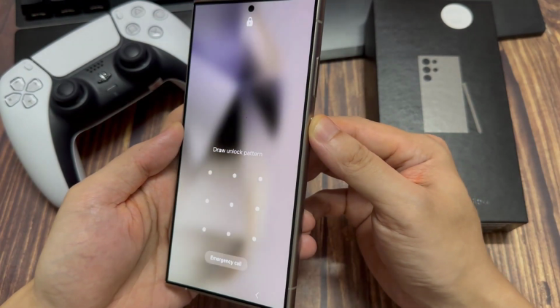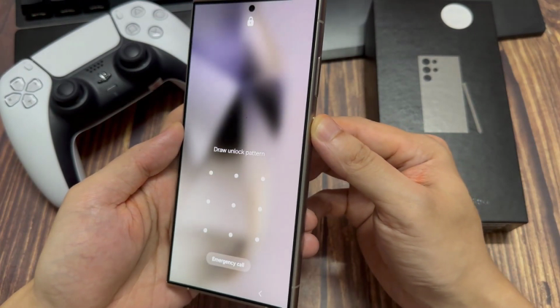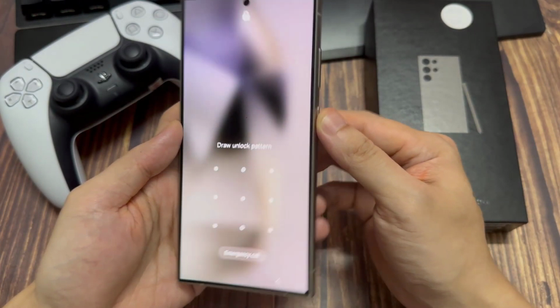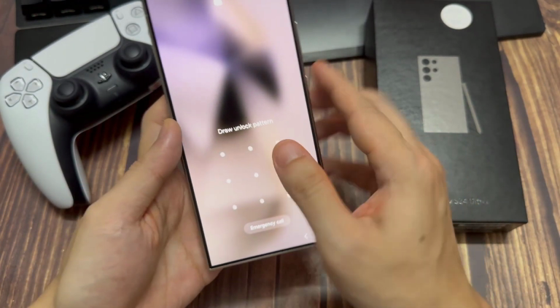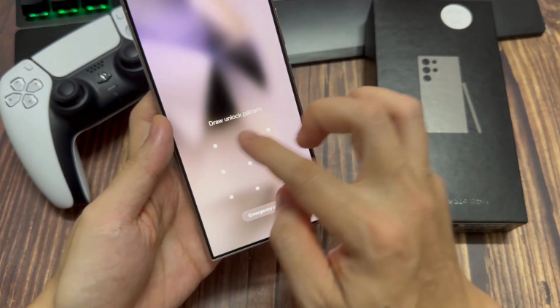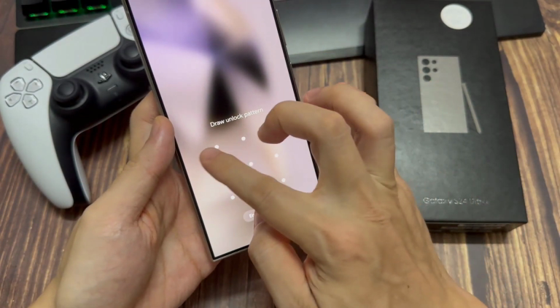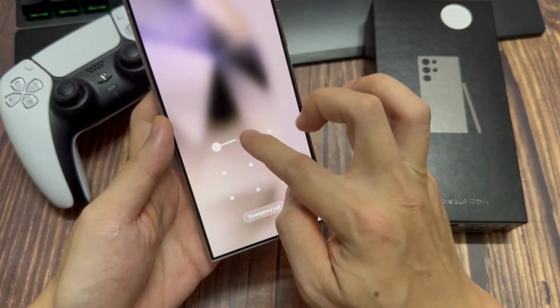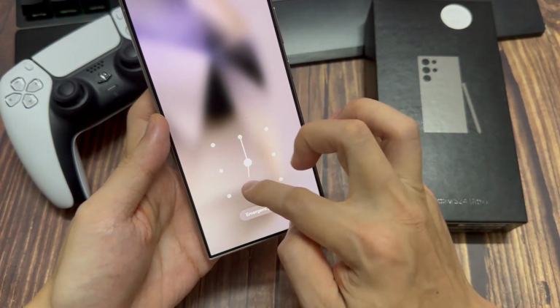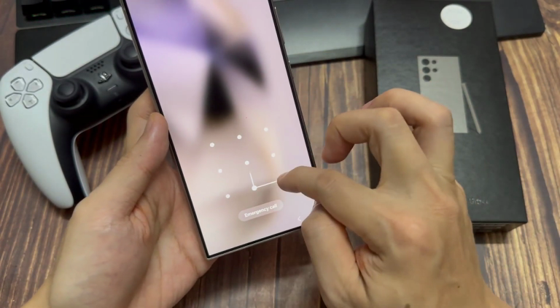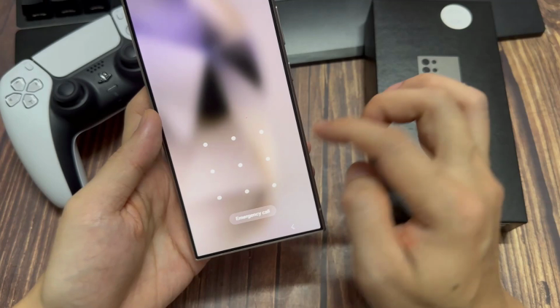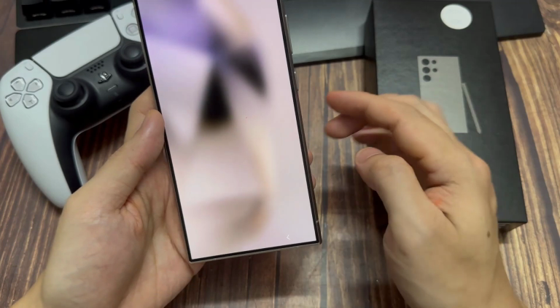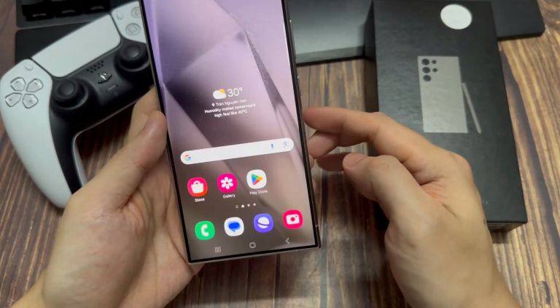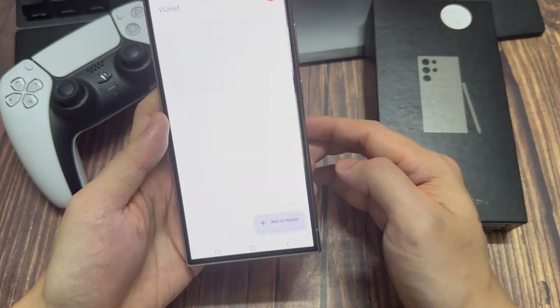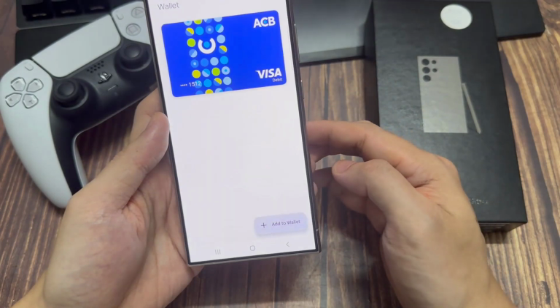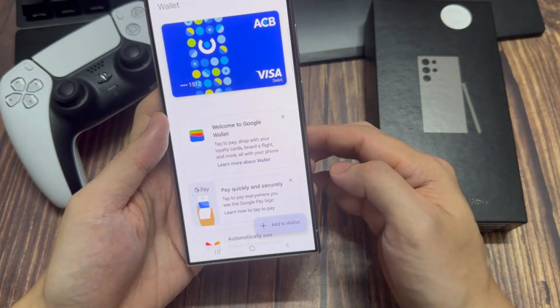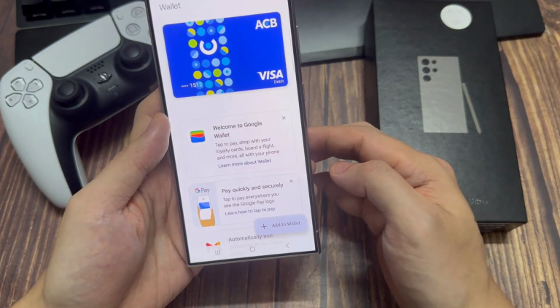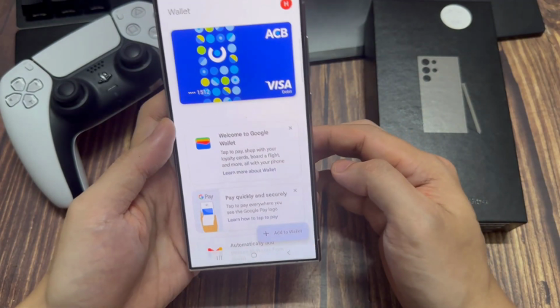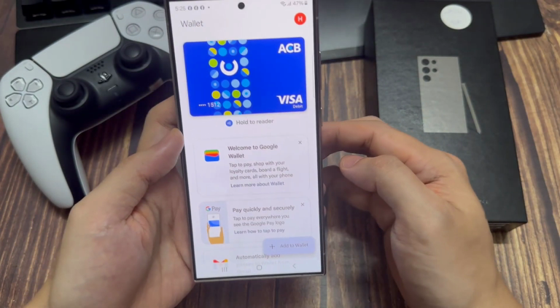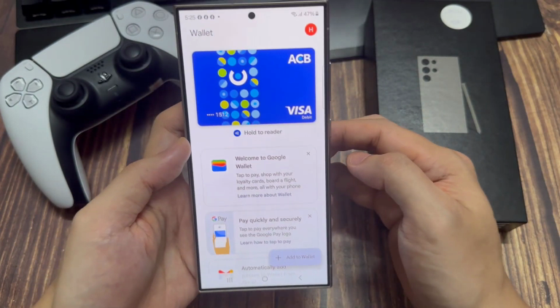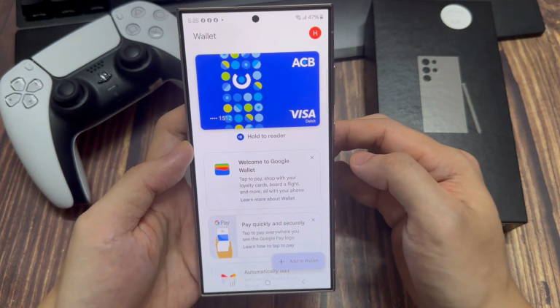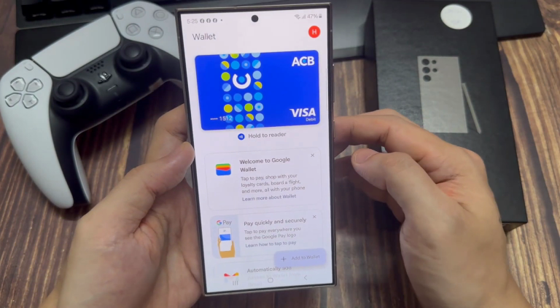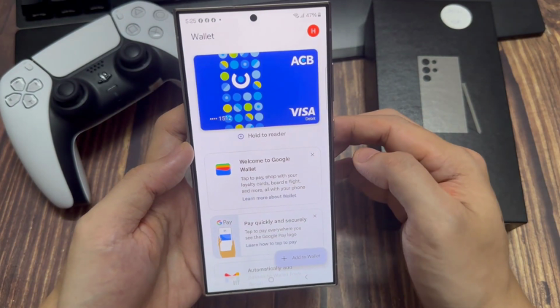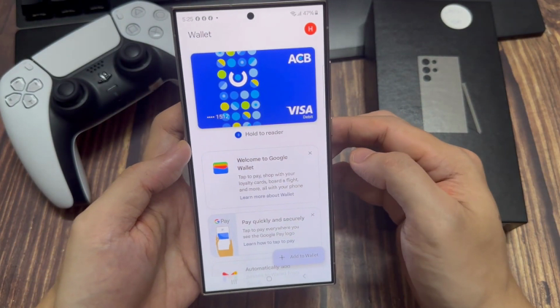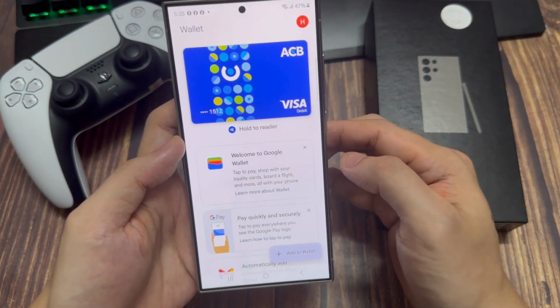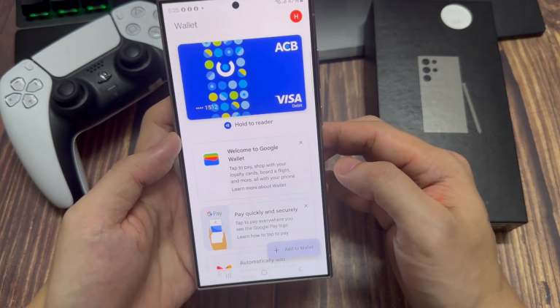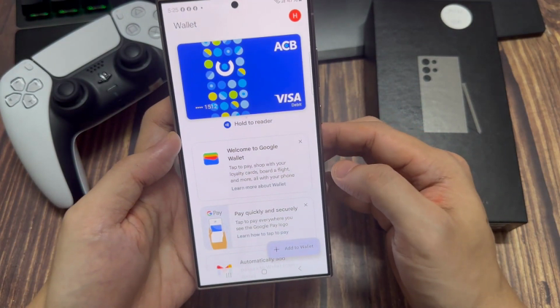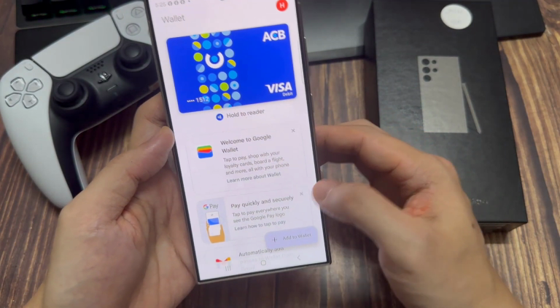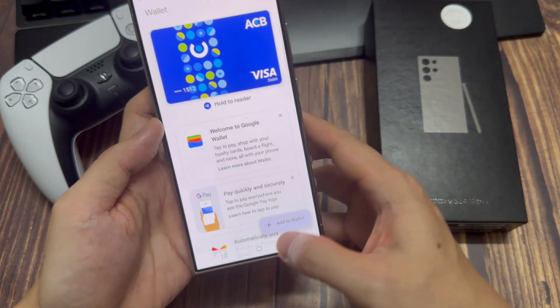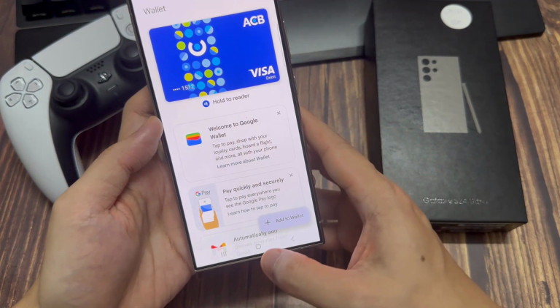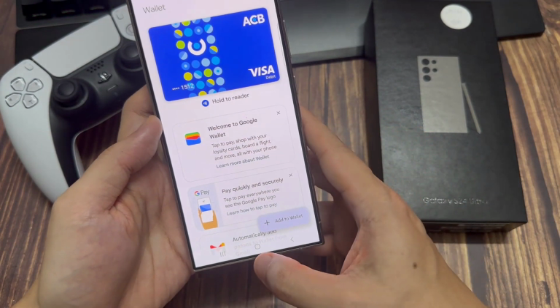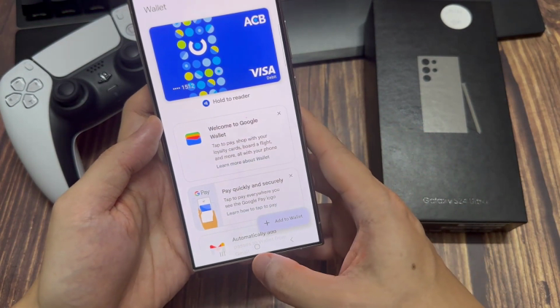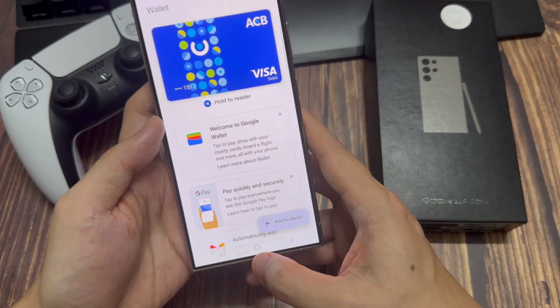Now double press on the side key. Put your fingerprint and here are my cards. Now you can hold to the reader and pay.